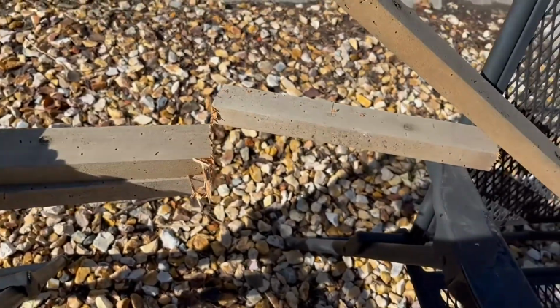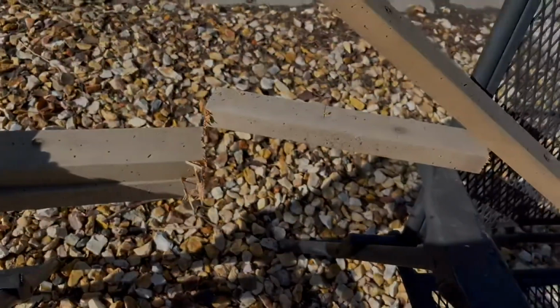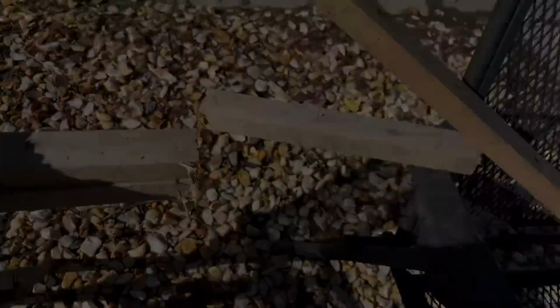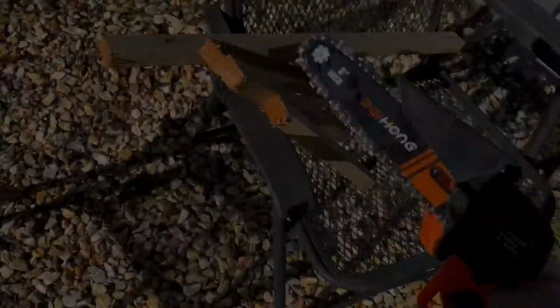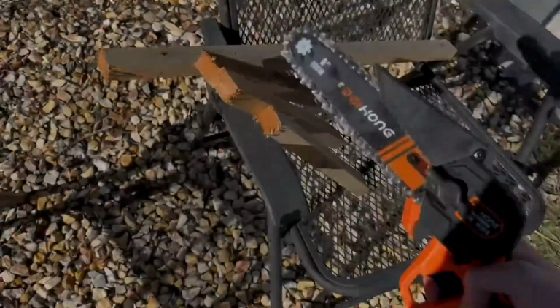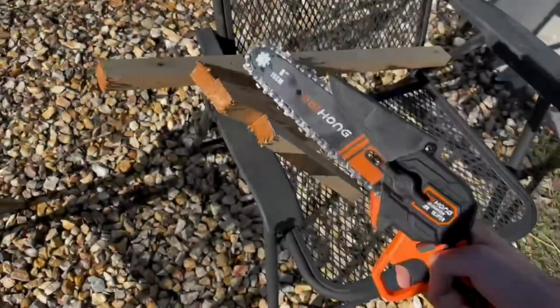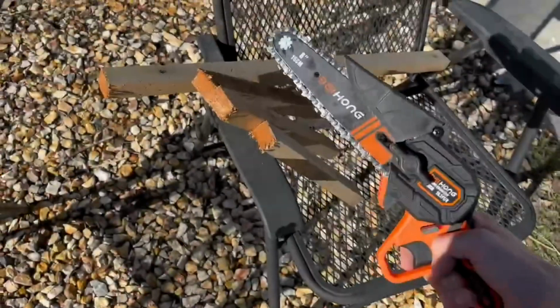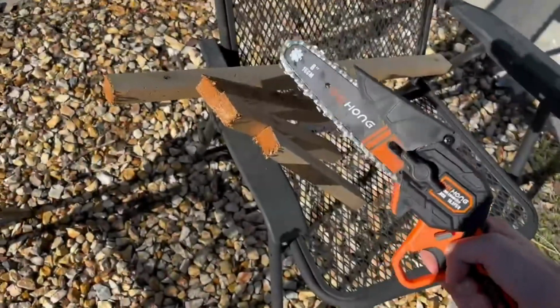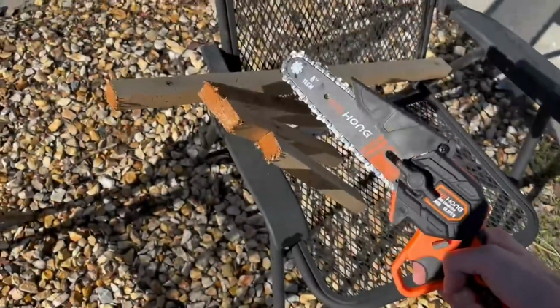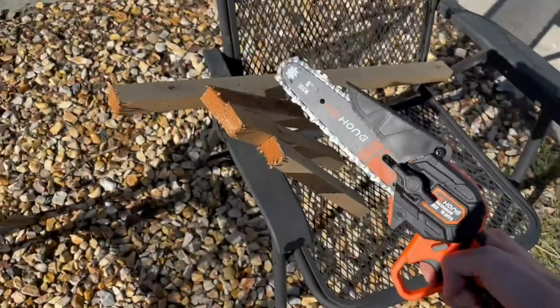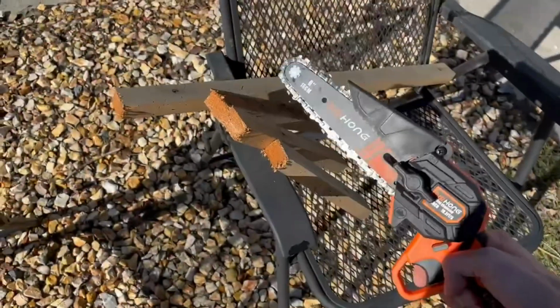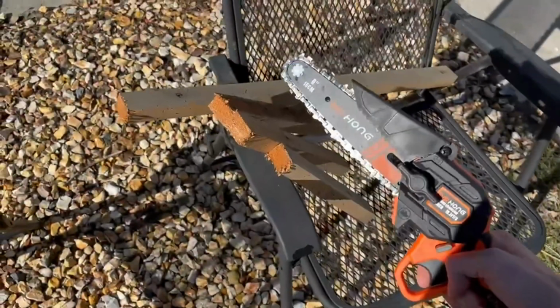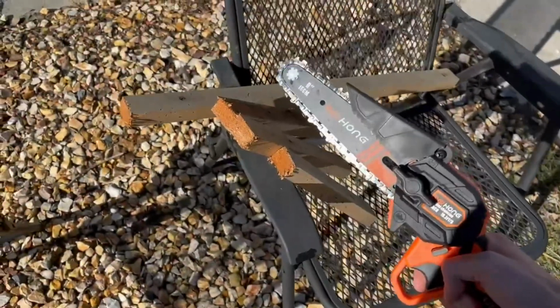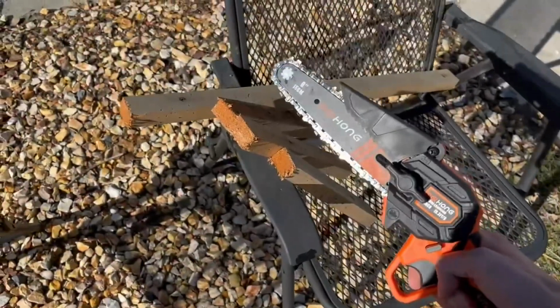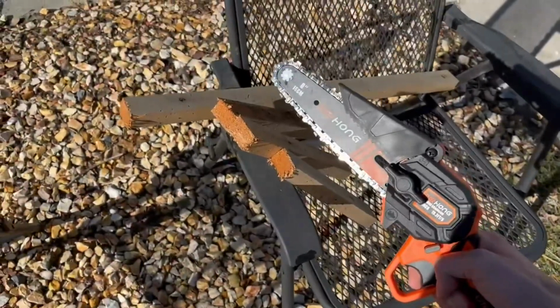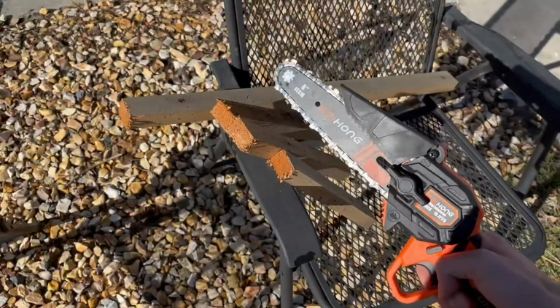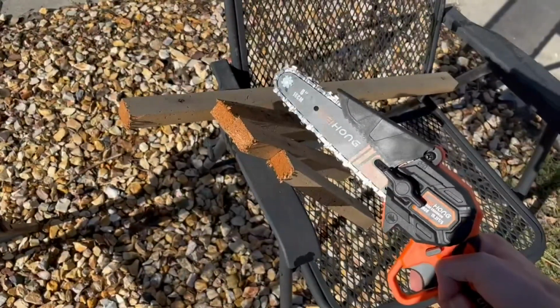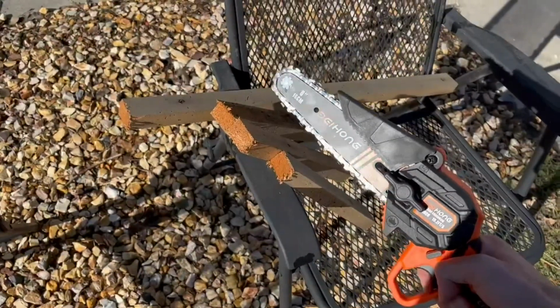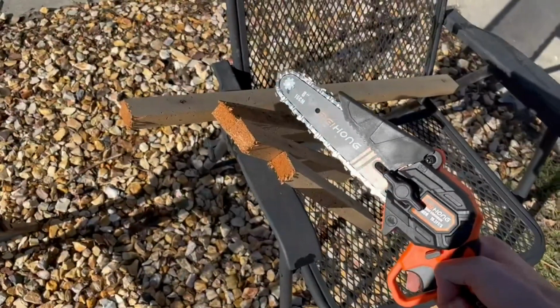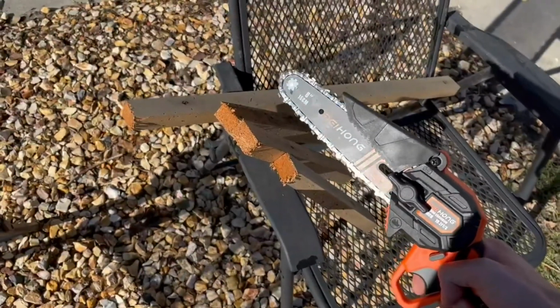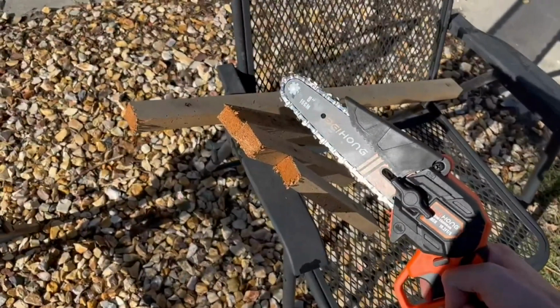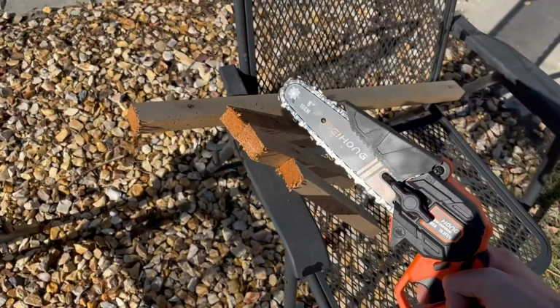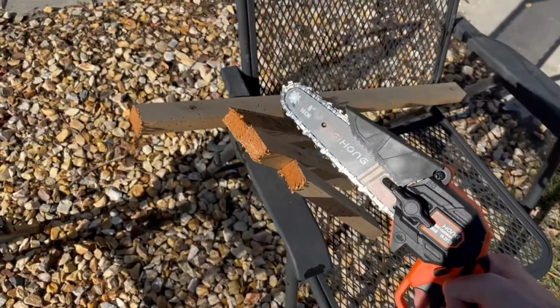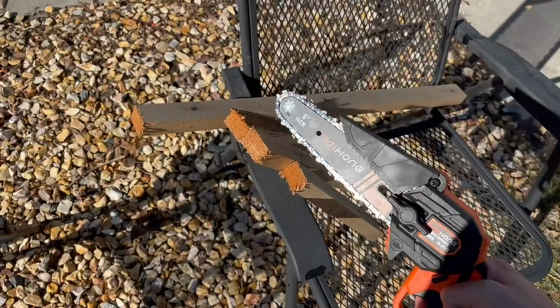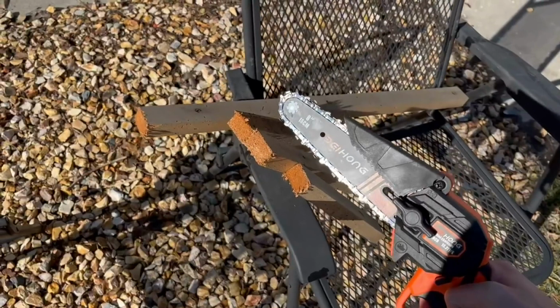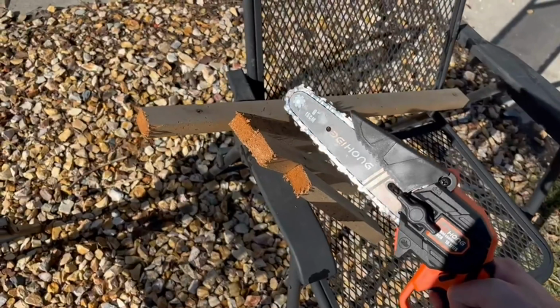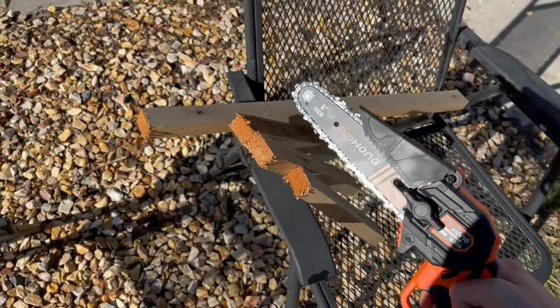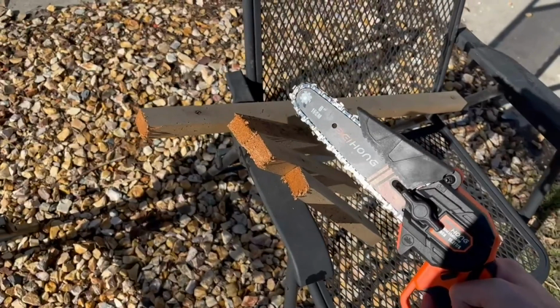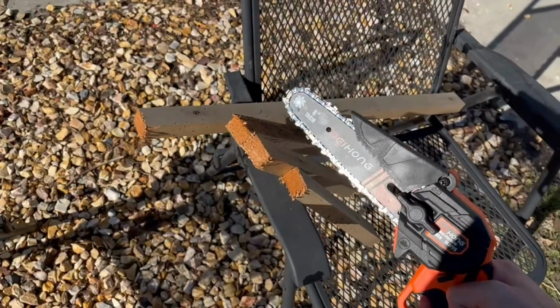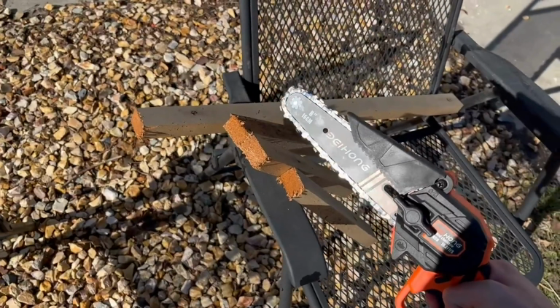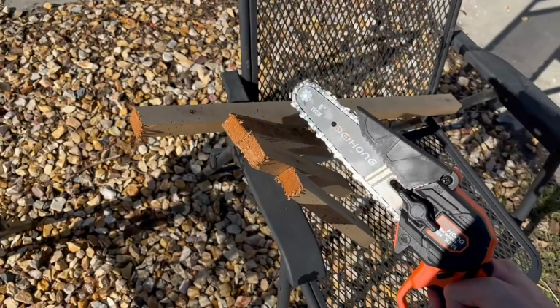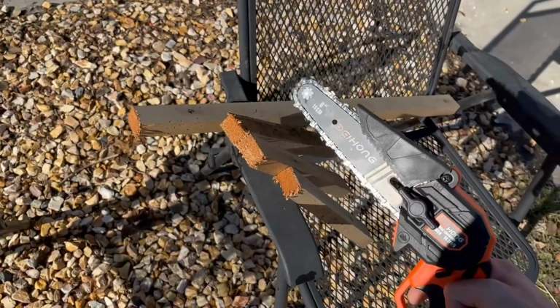Again, it's very lightweight and very portable. Overall, just a huge fan of this, and I highly recommend it.